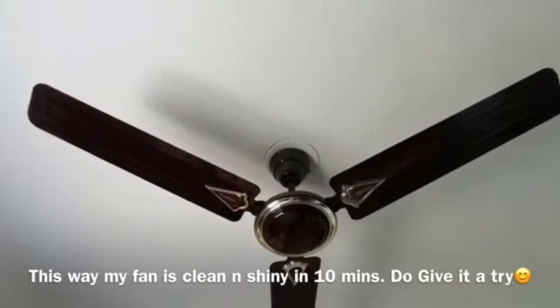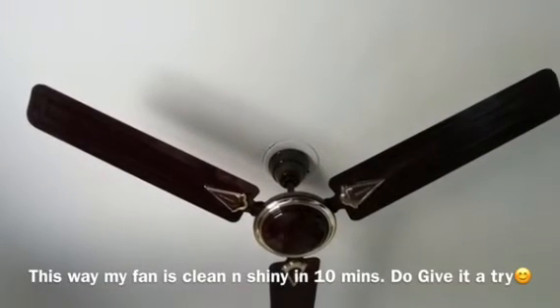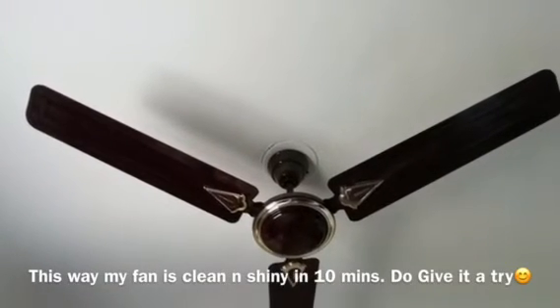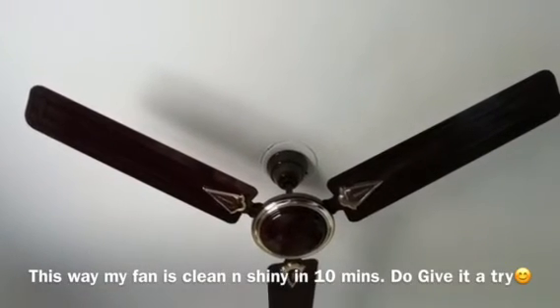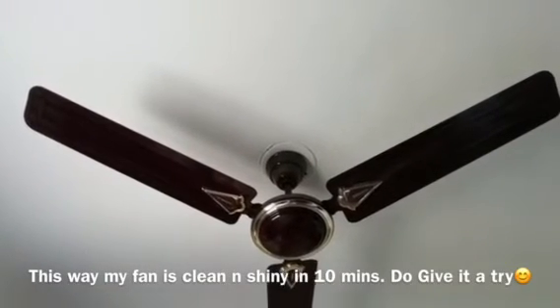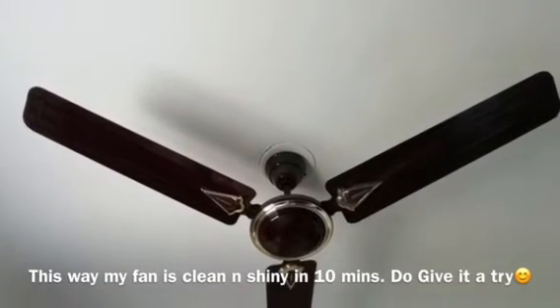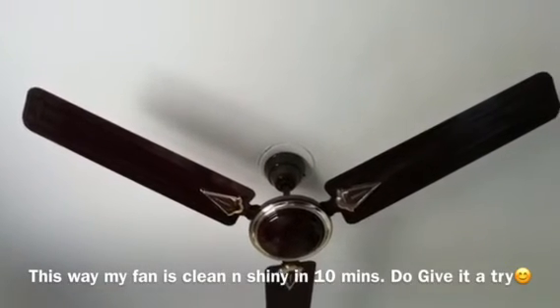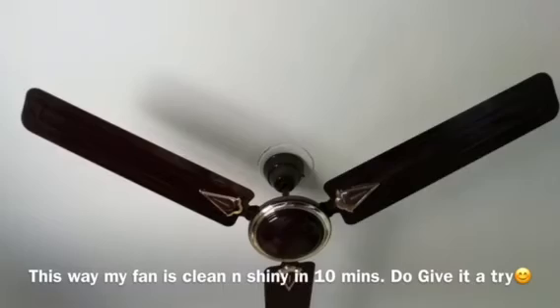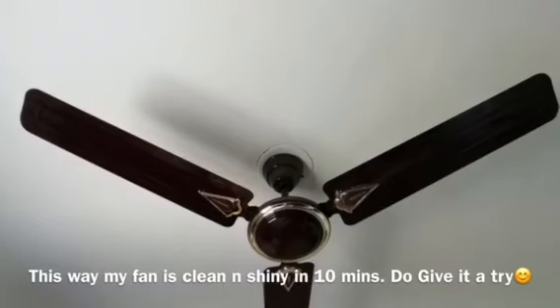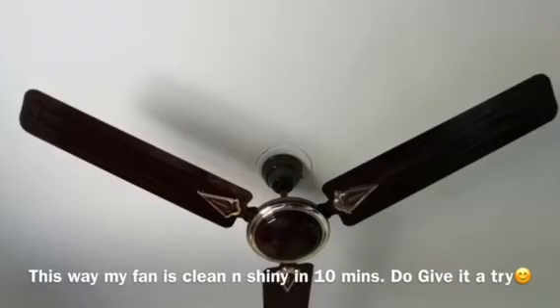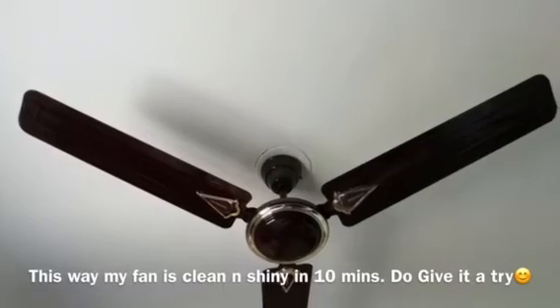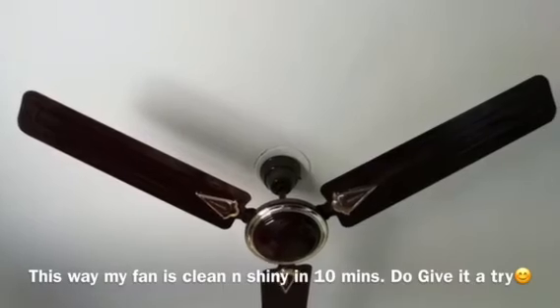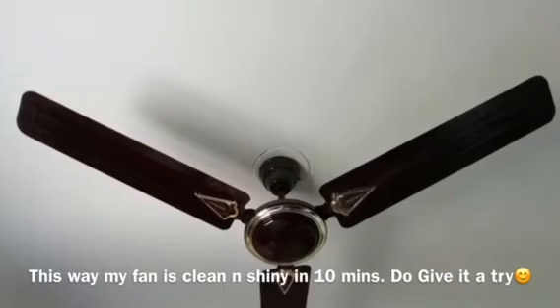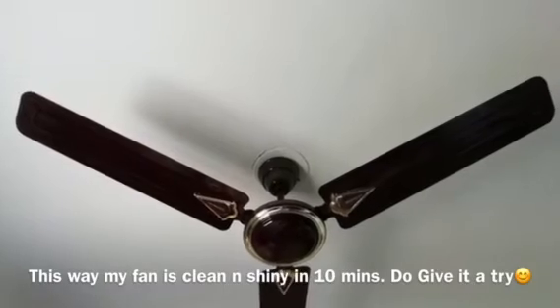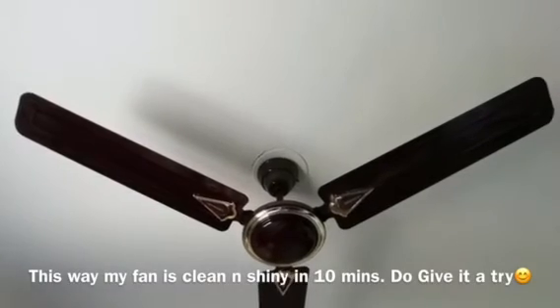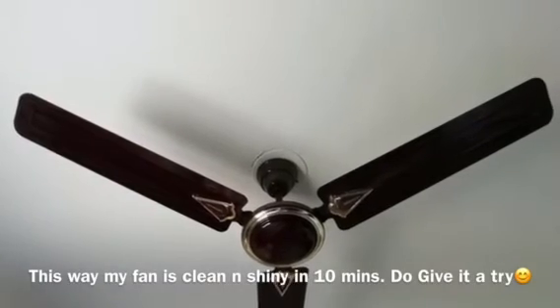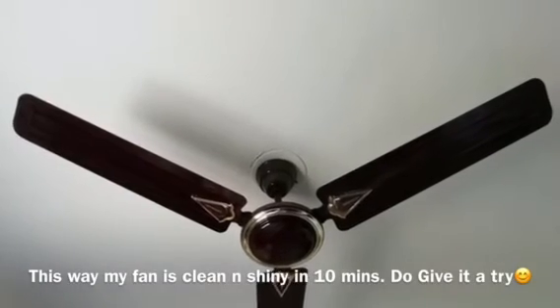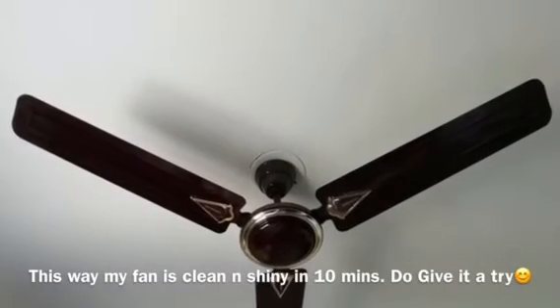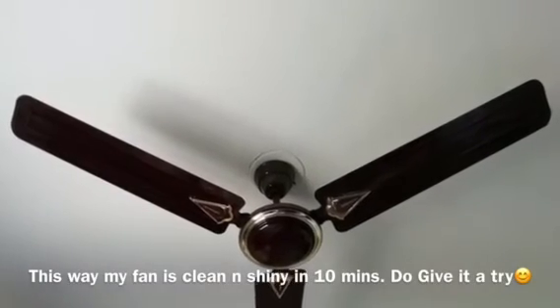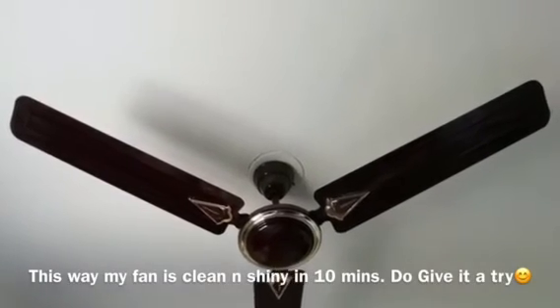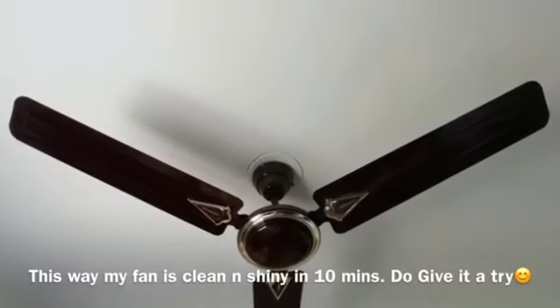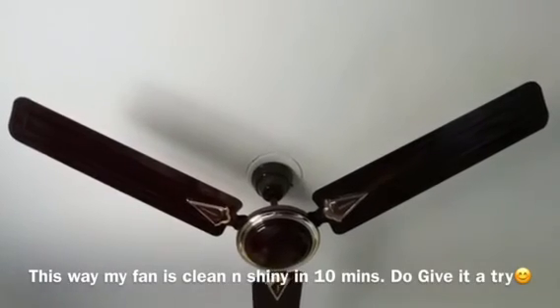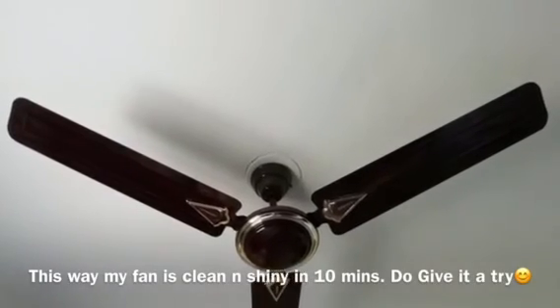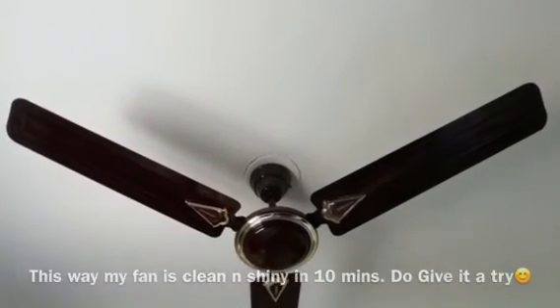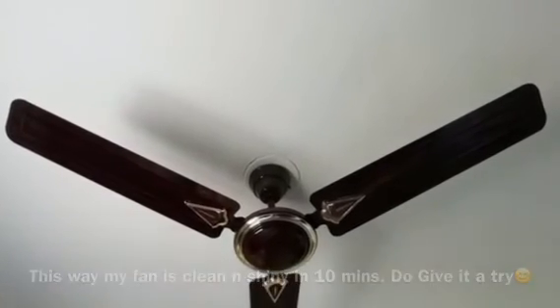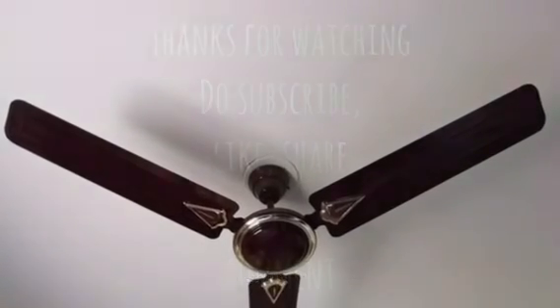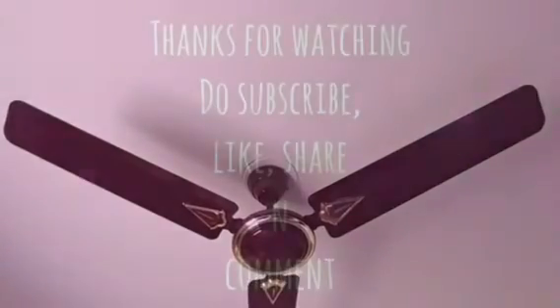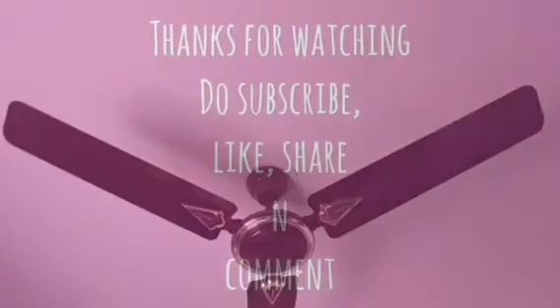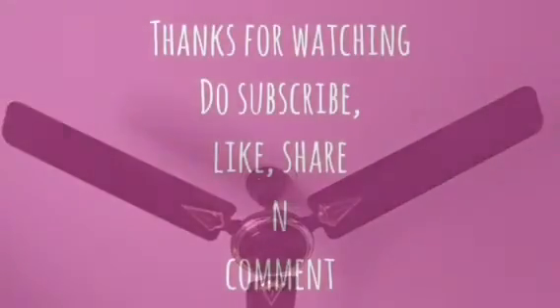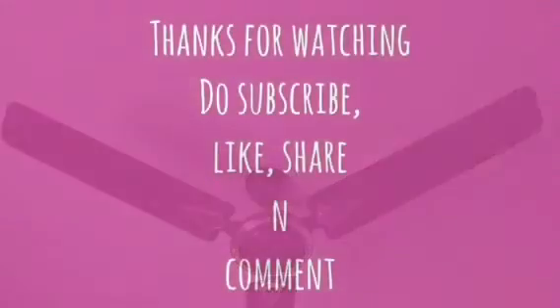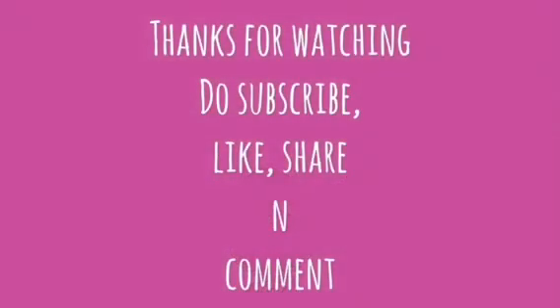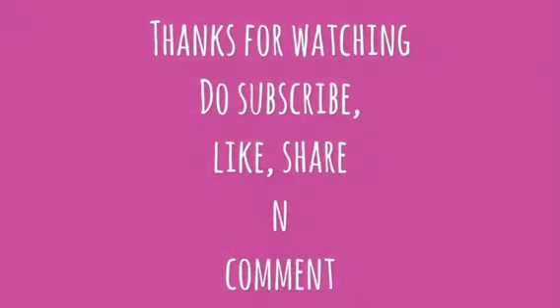If you want to try it, let me know in the comments section. Thank you for watching.